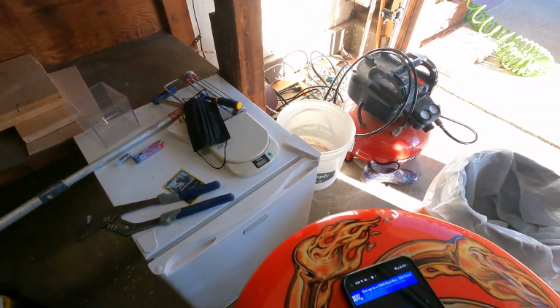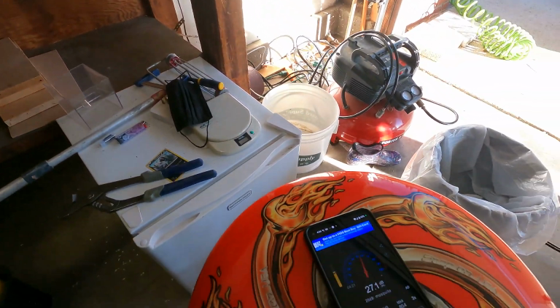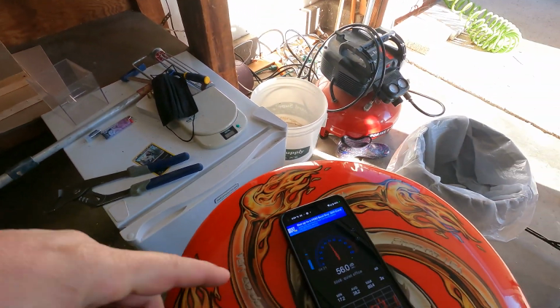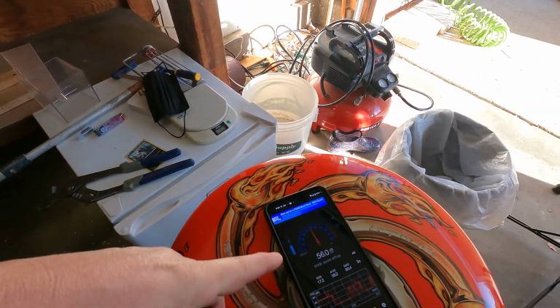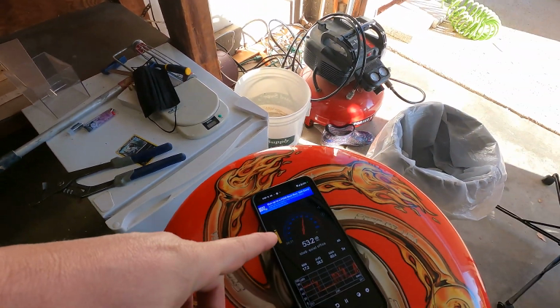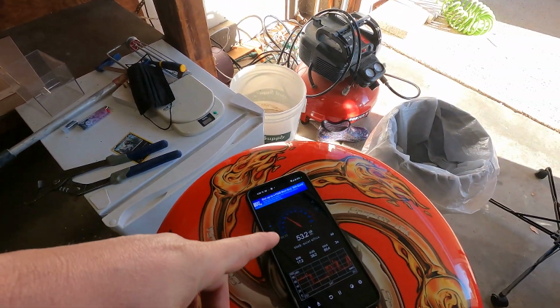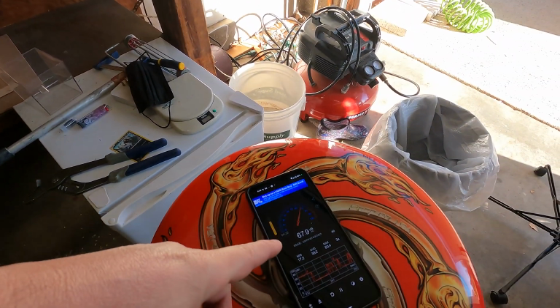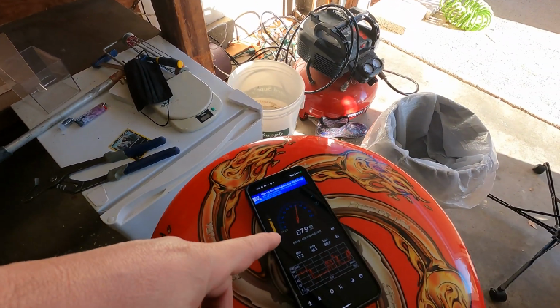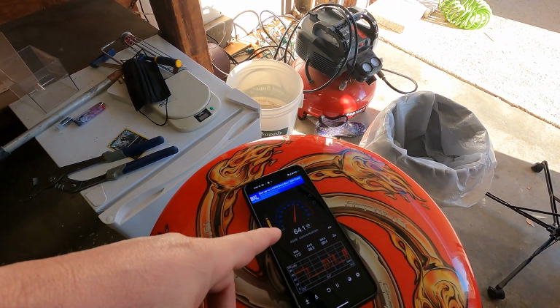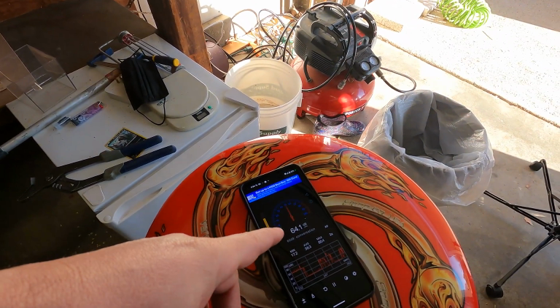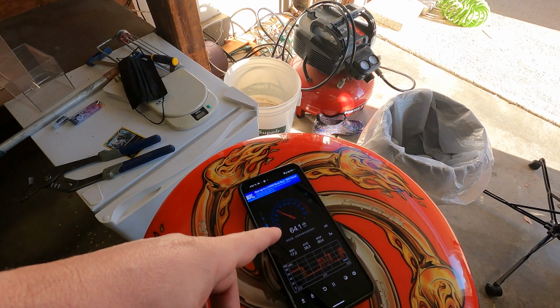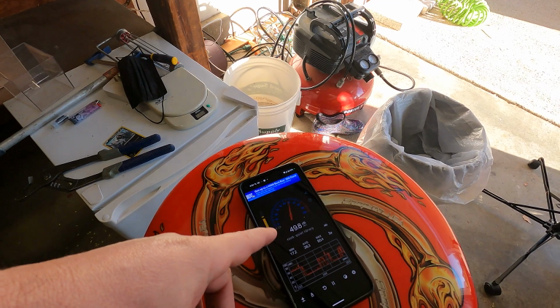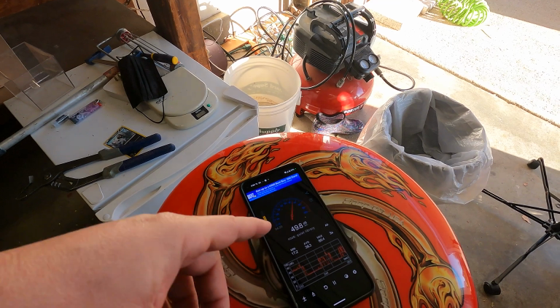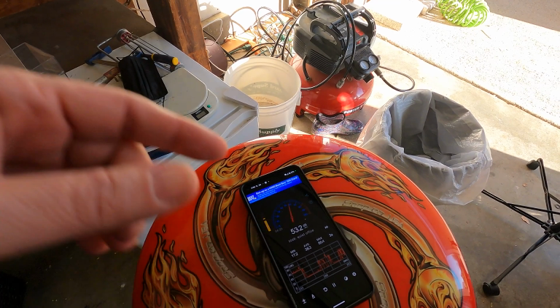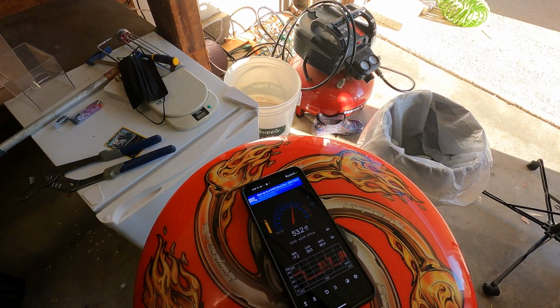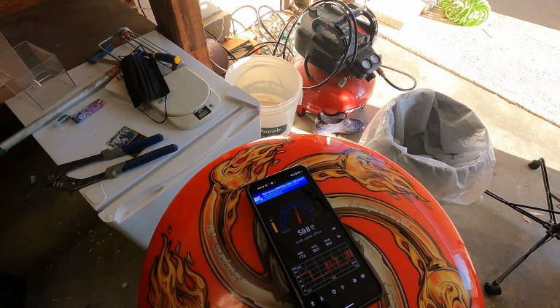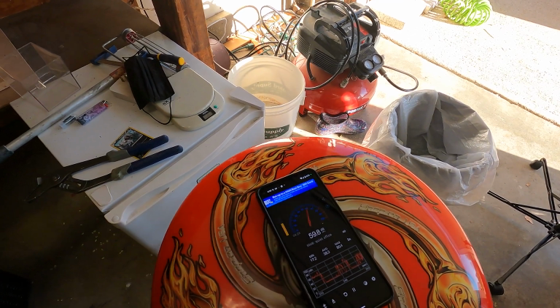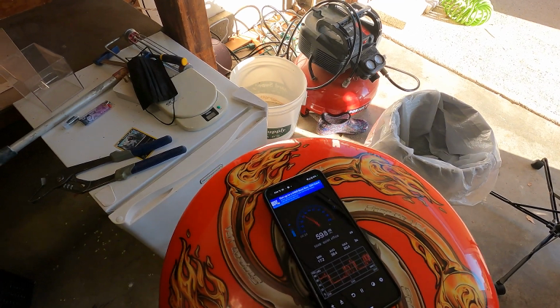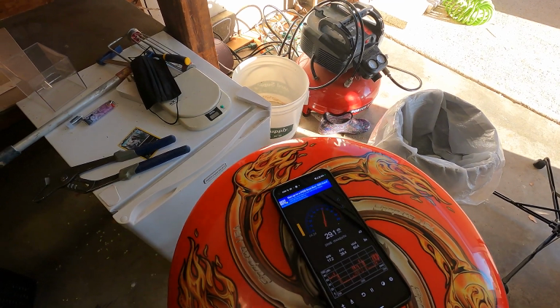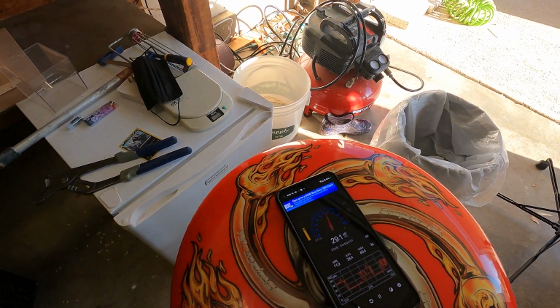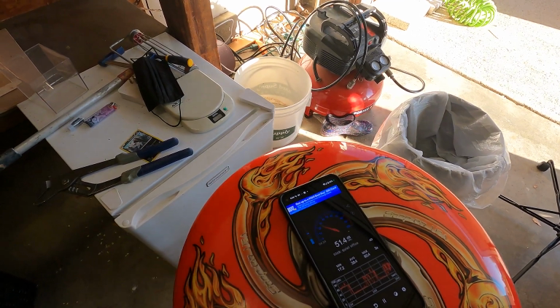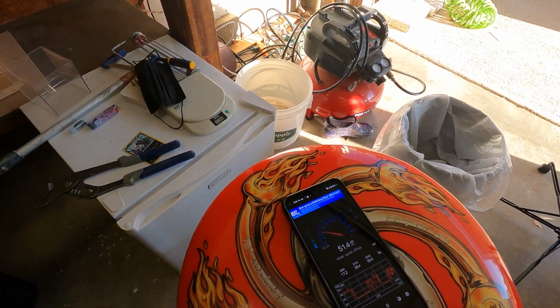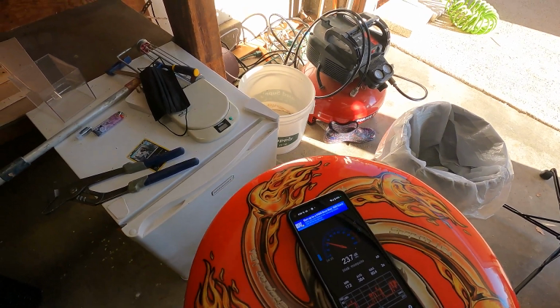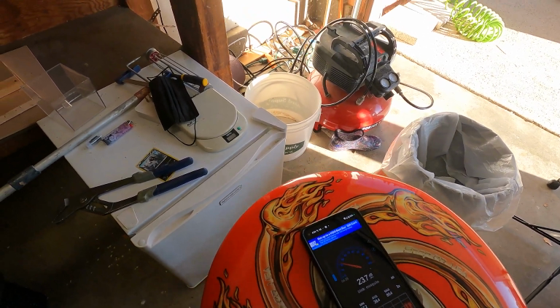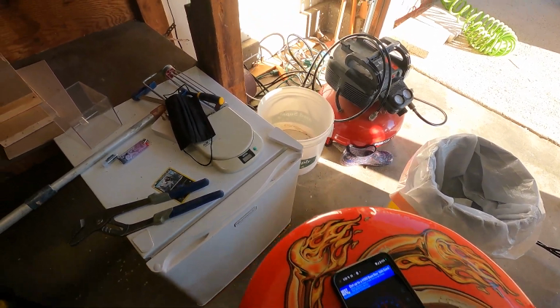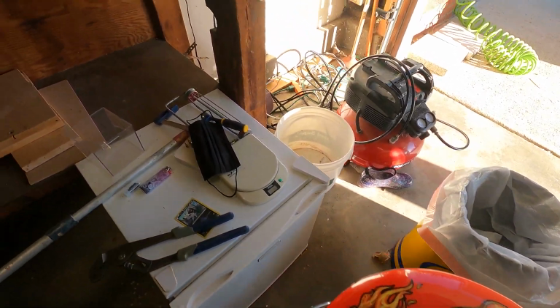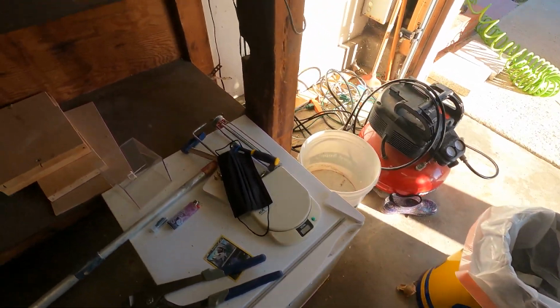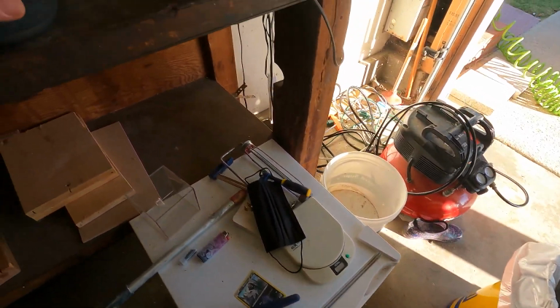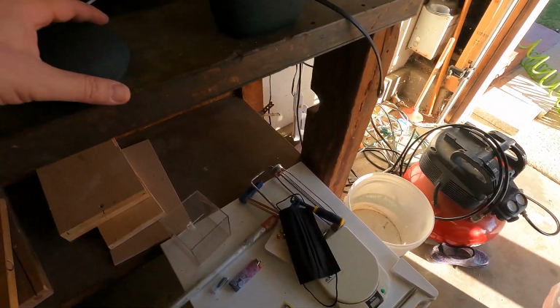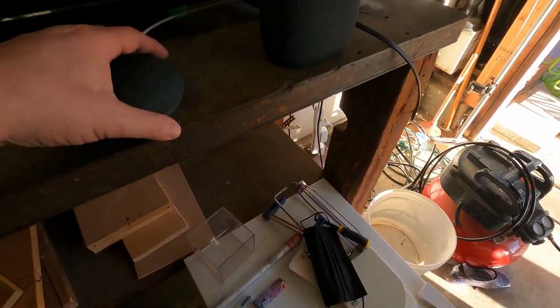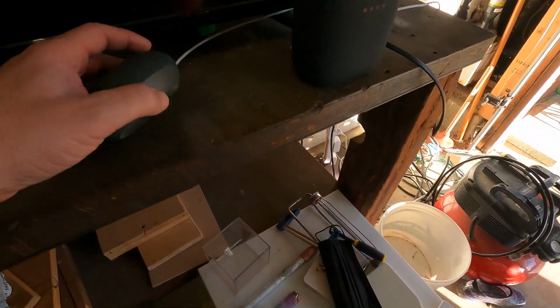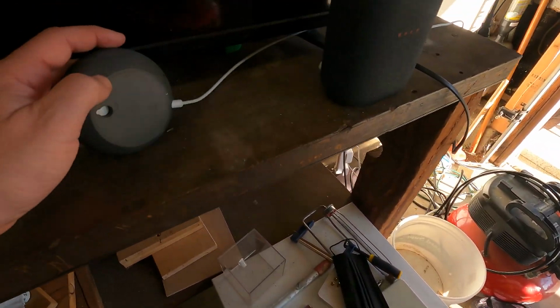It seemed like the Home Mini maxed out at about 60 decibels — that was the highest I saw. So let's do the same thing with the Nest Audio now.